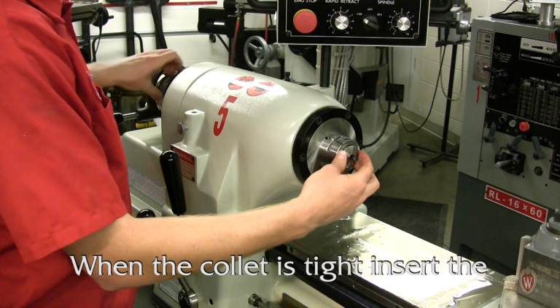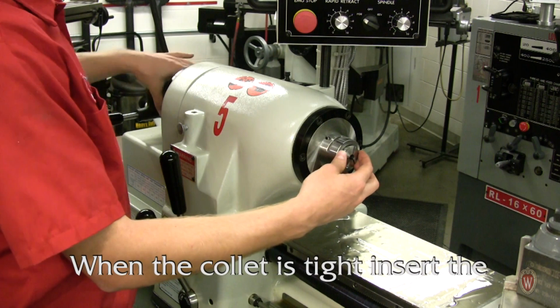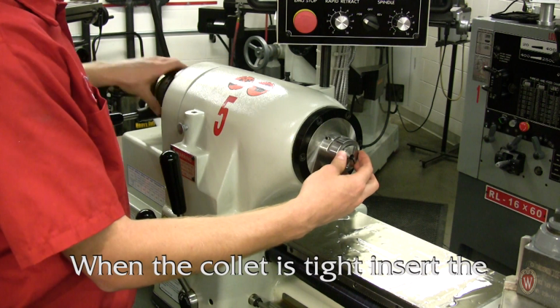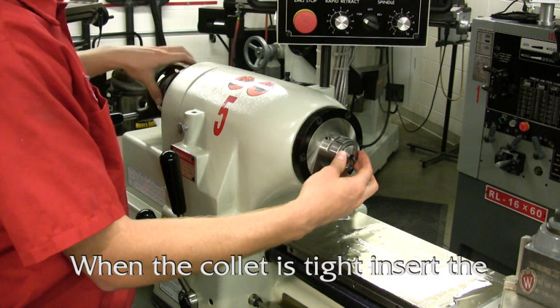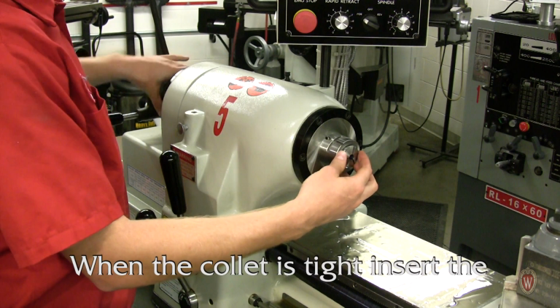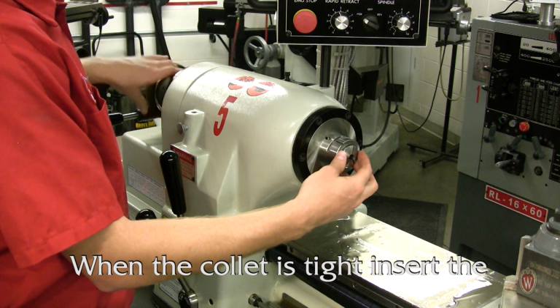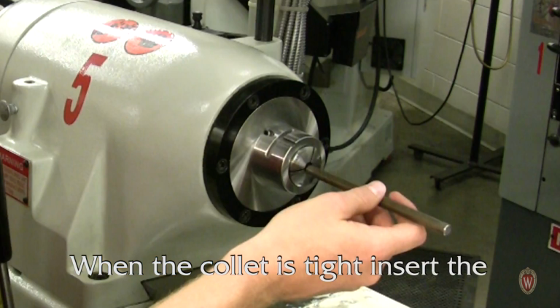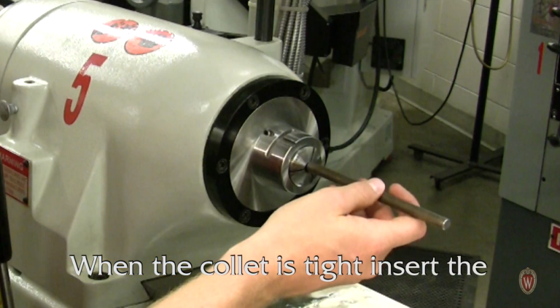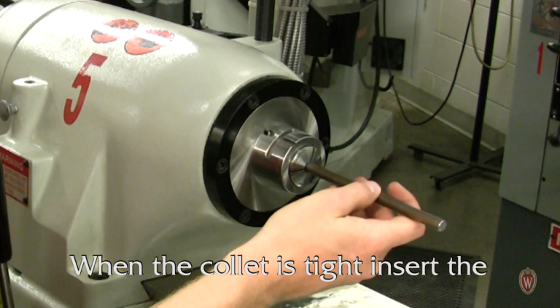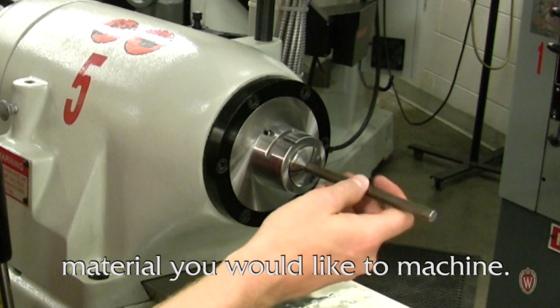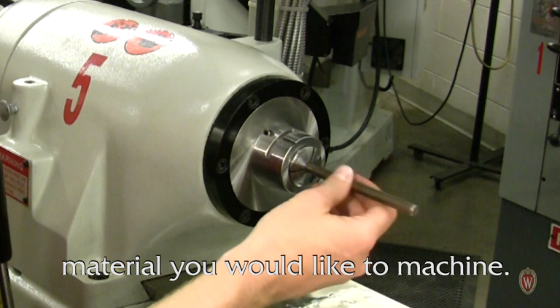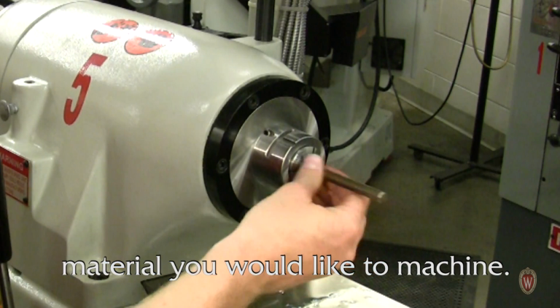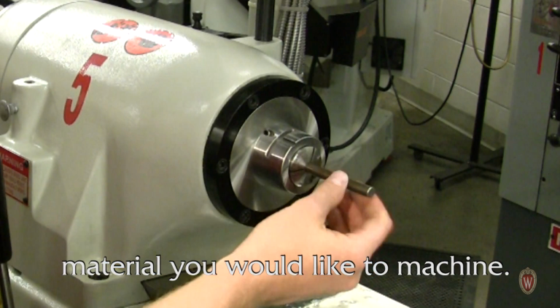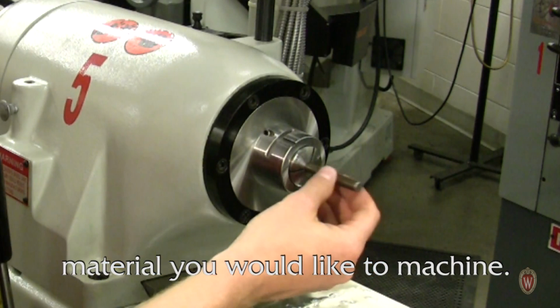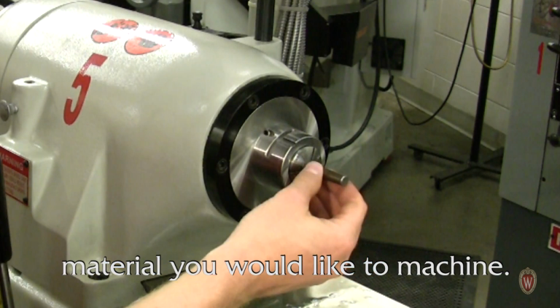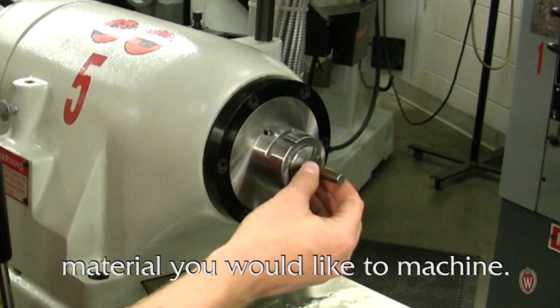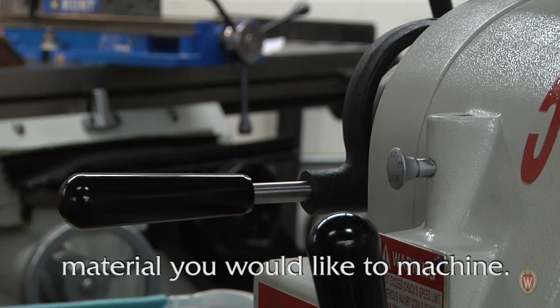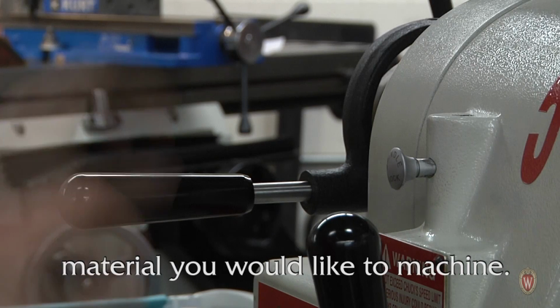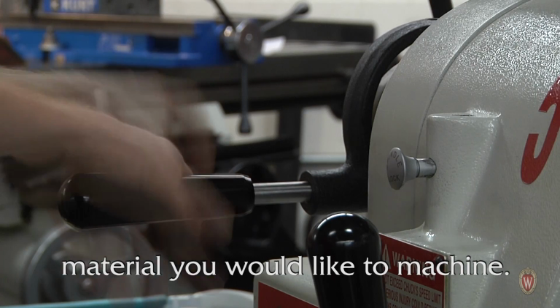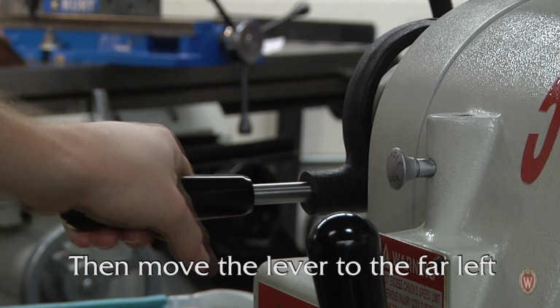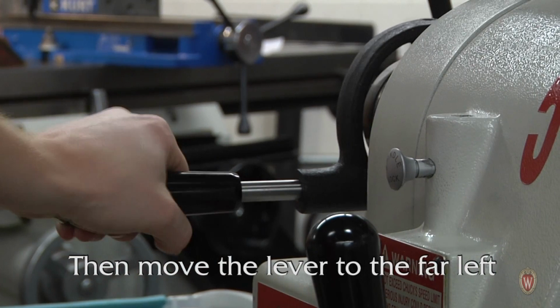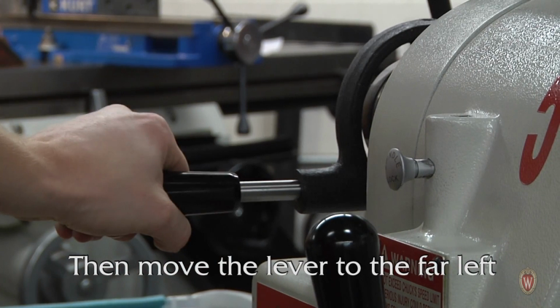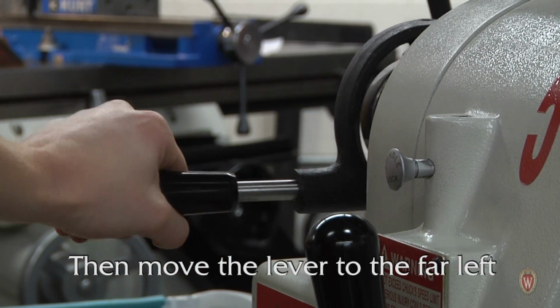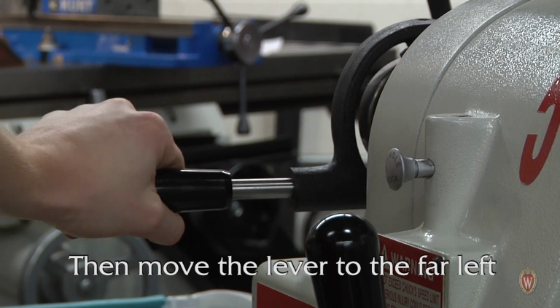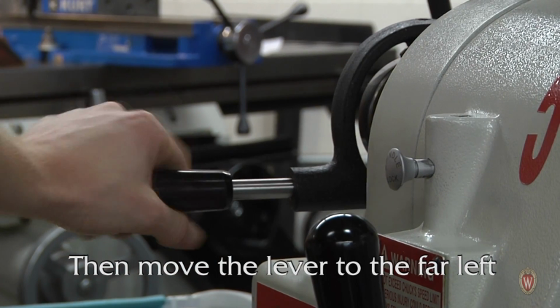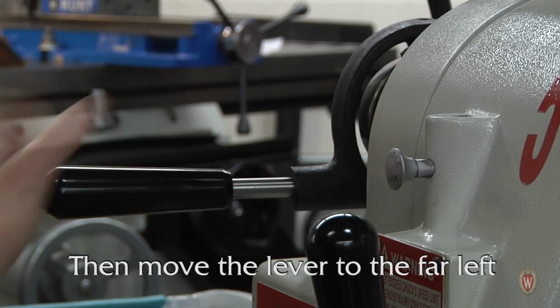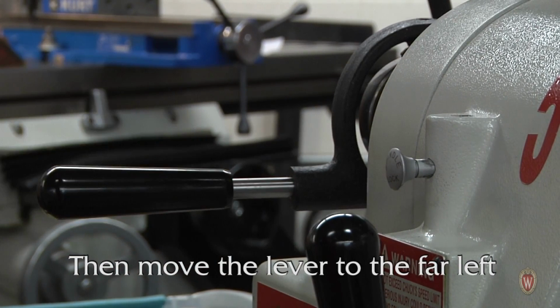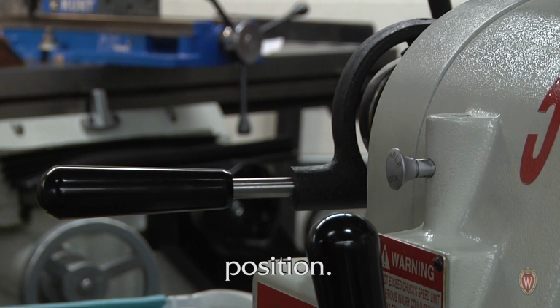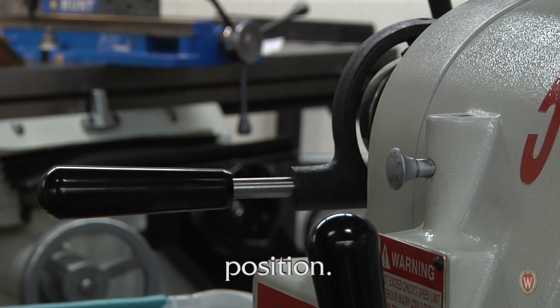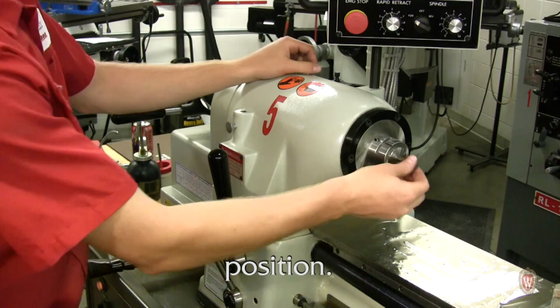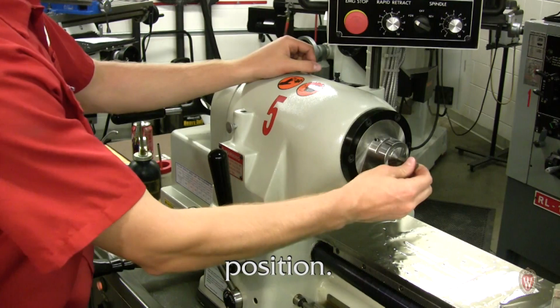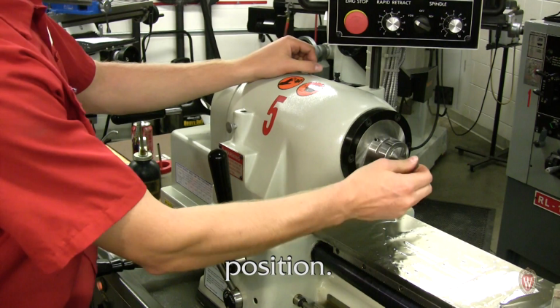When the collet is tight, insert the material you would like to machine. Then move the lever to the far left position.